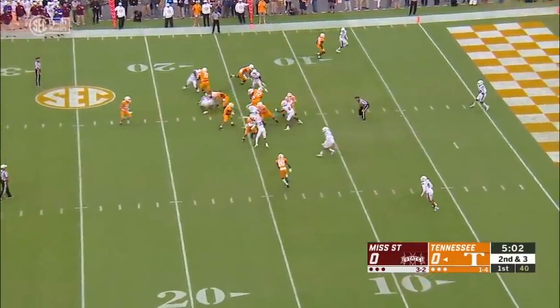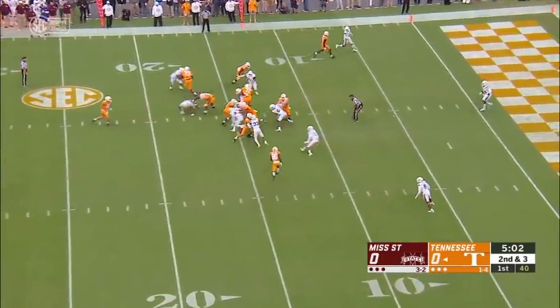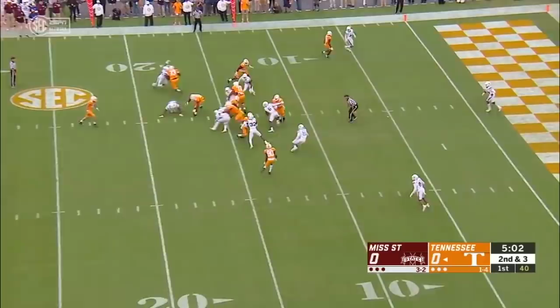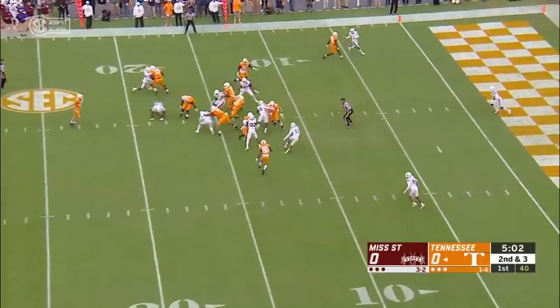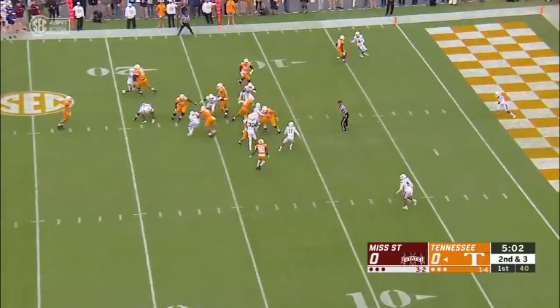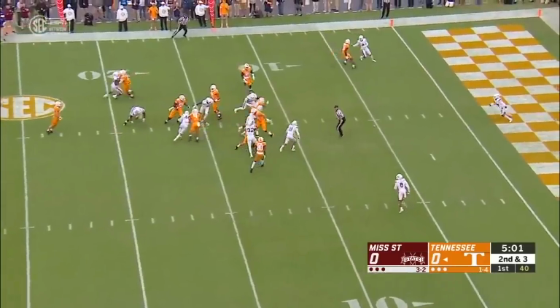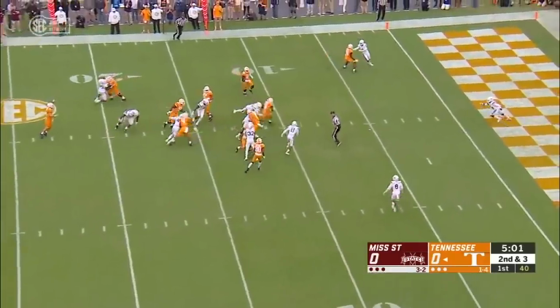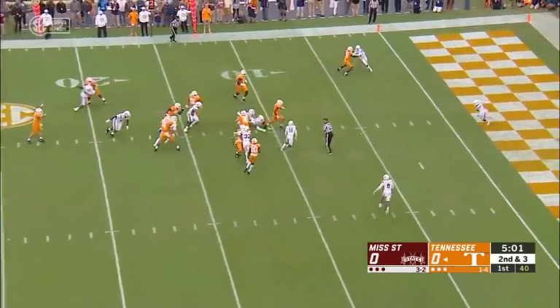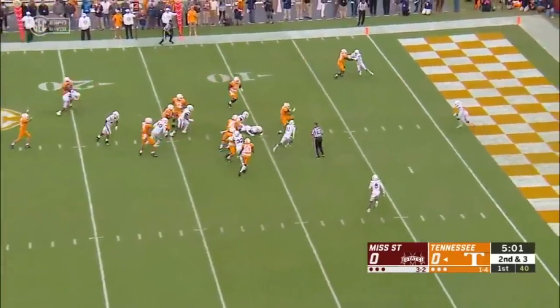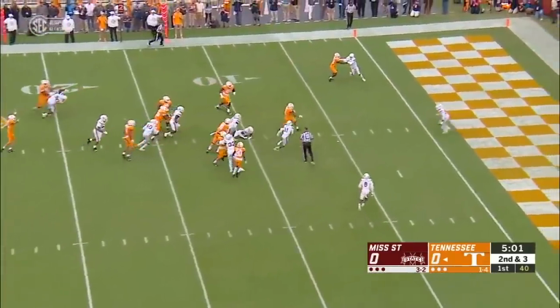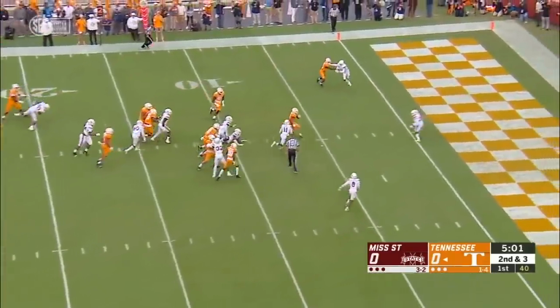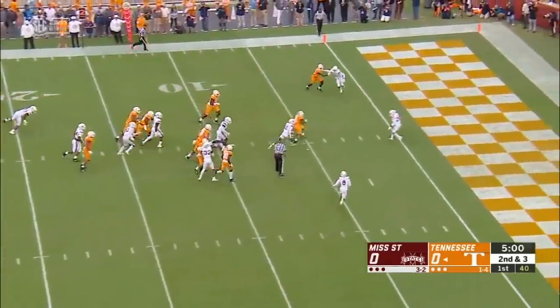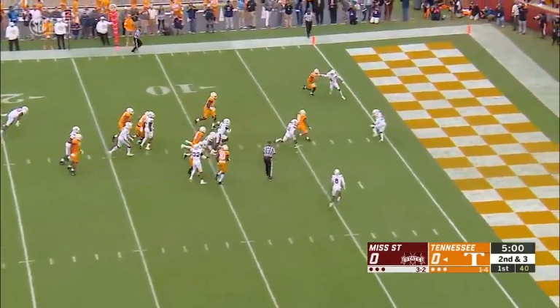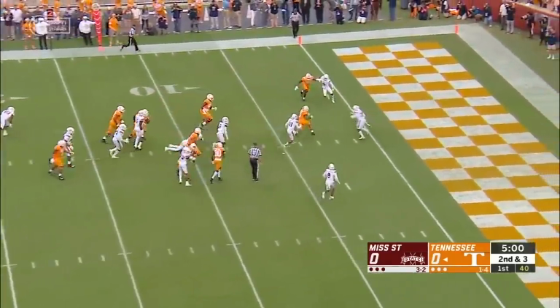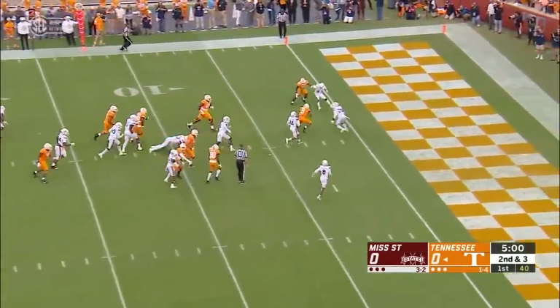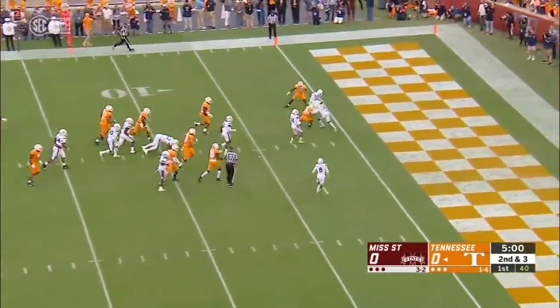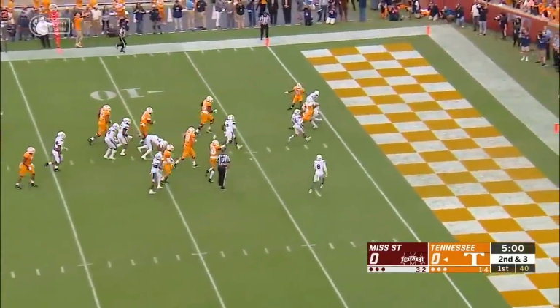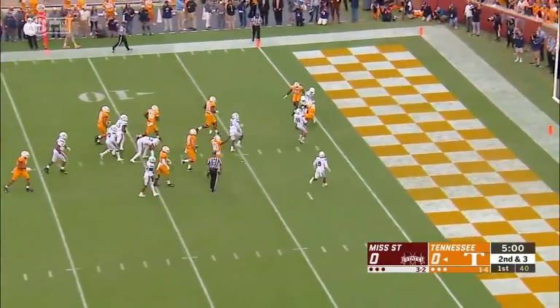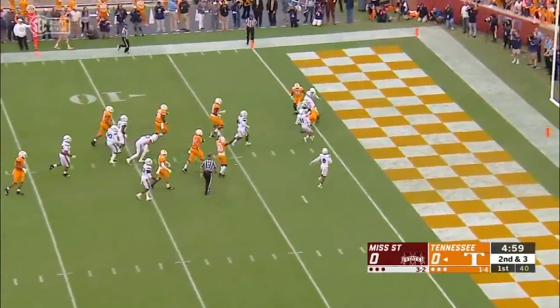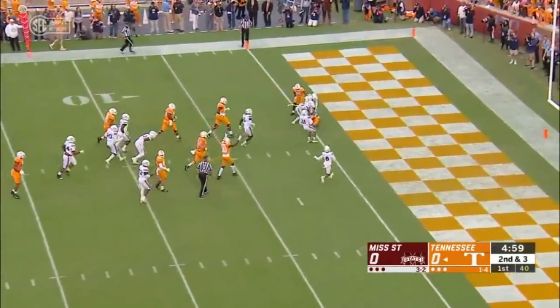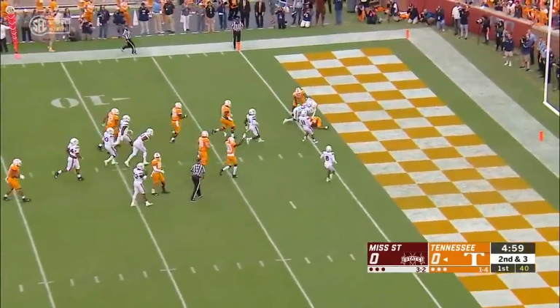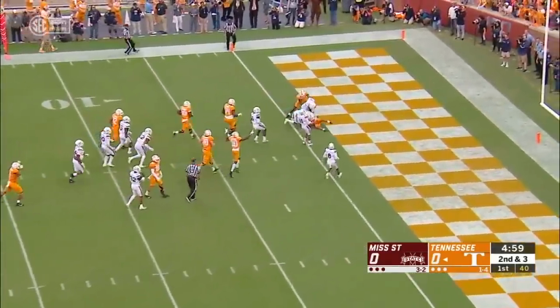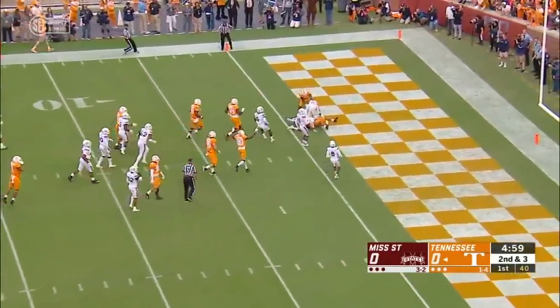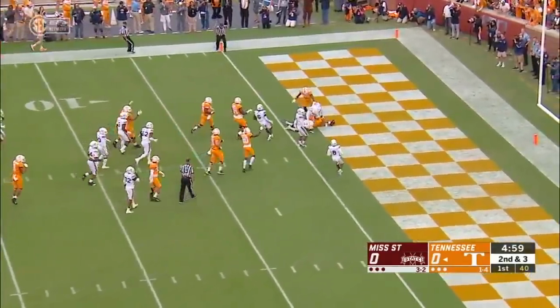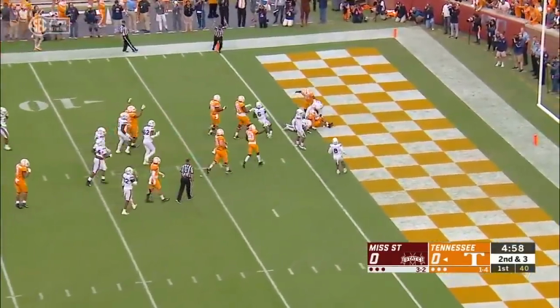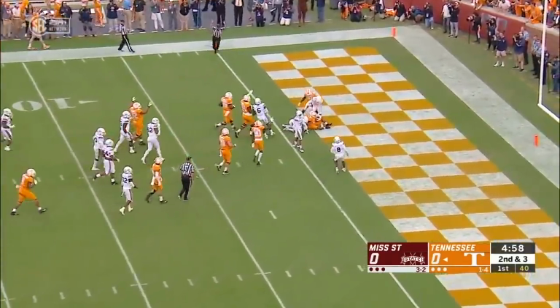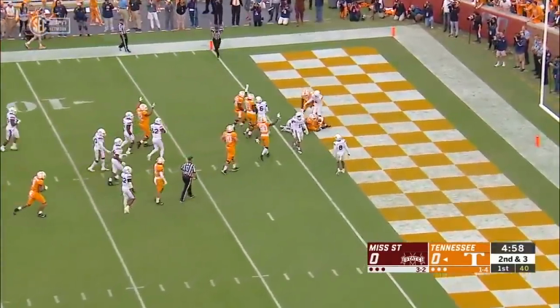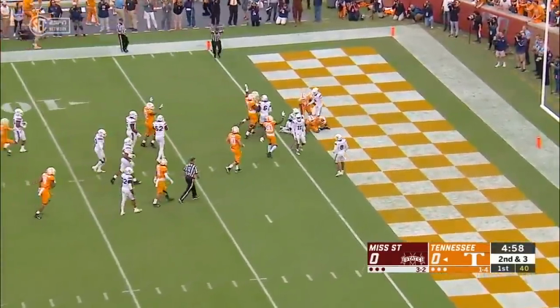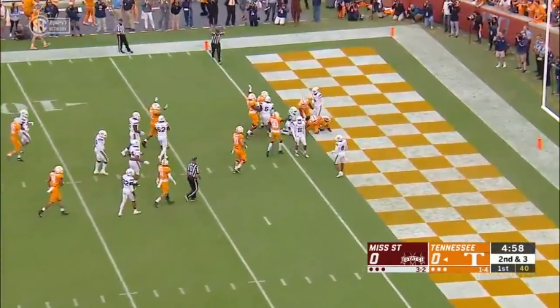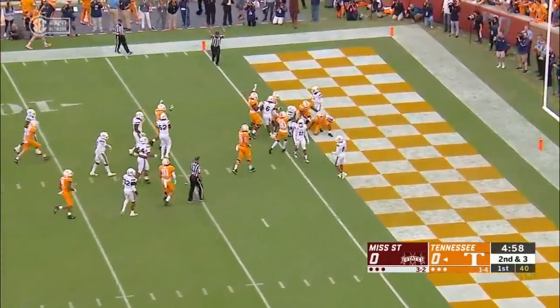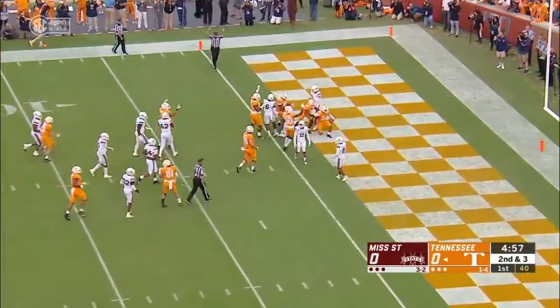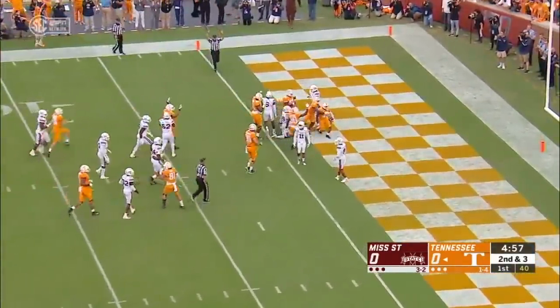Second and three — Jordan changes that. Touchdown Tennessee.